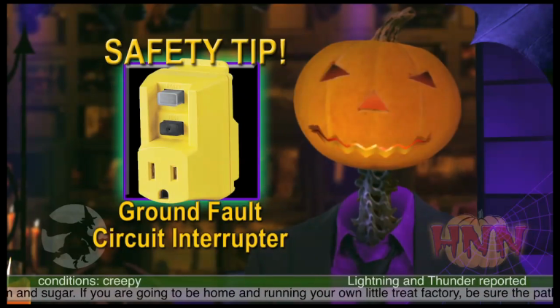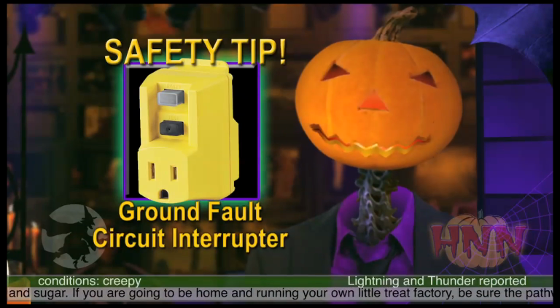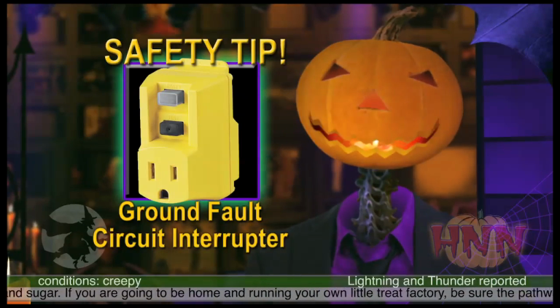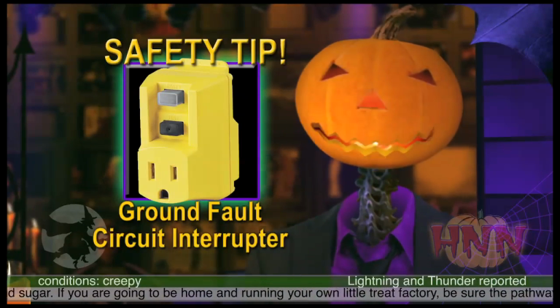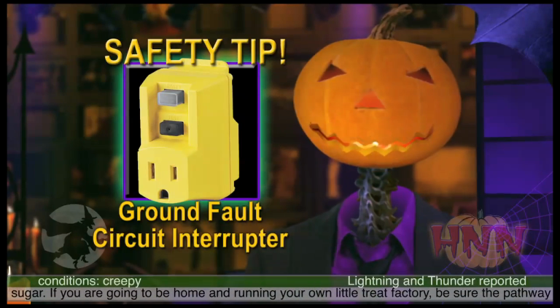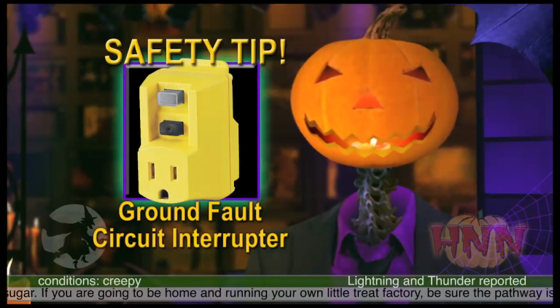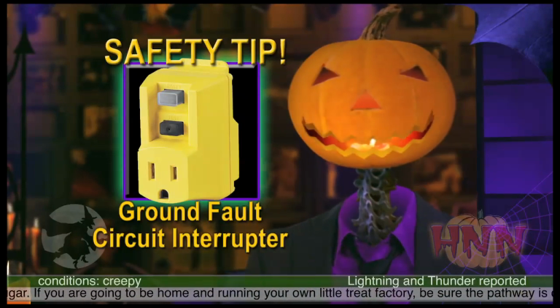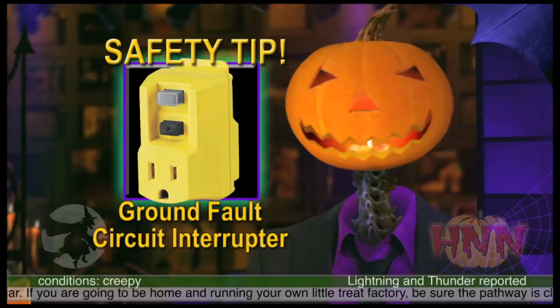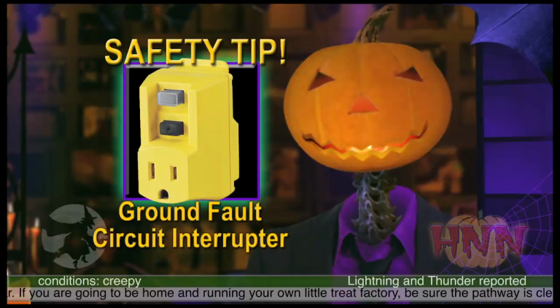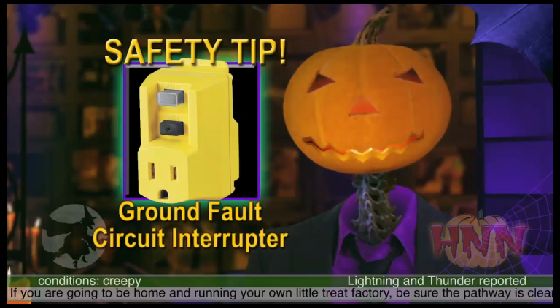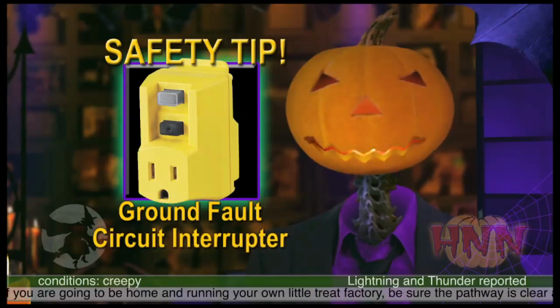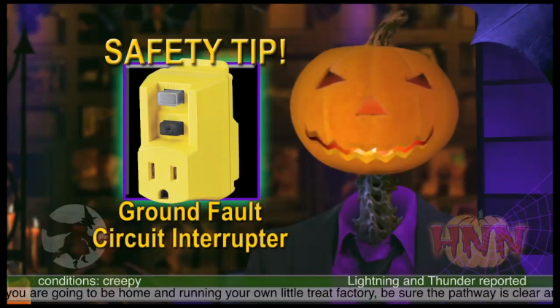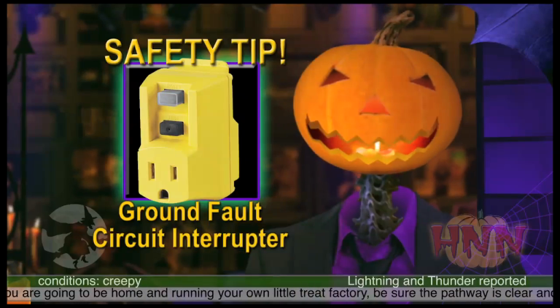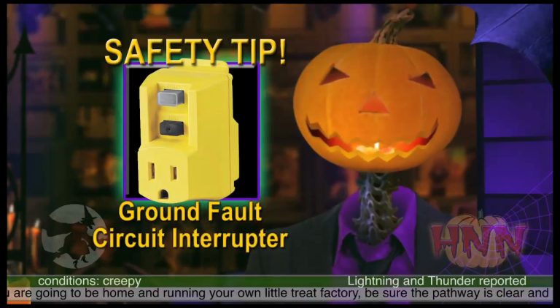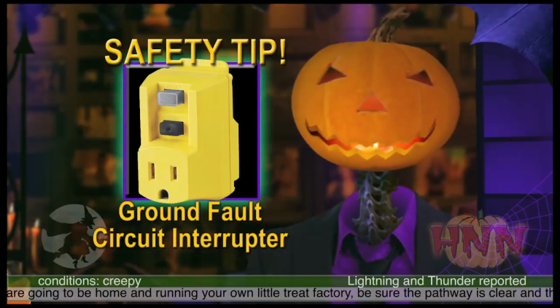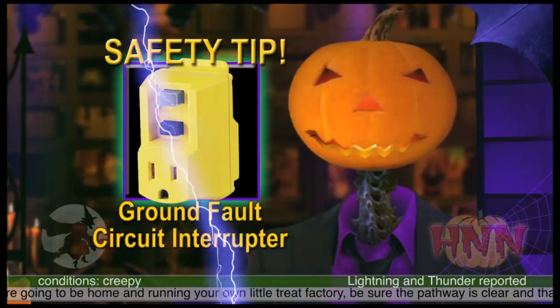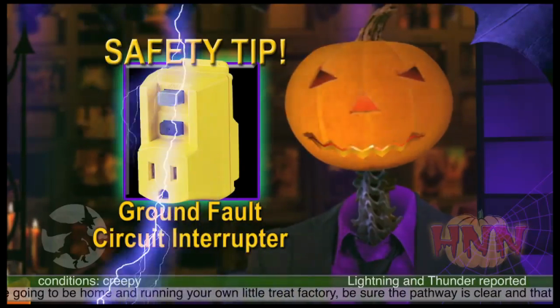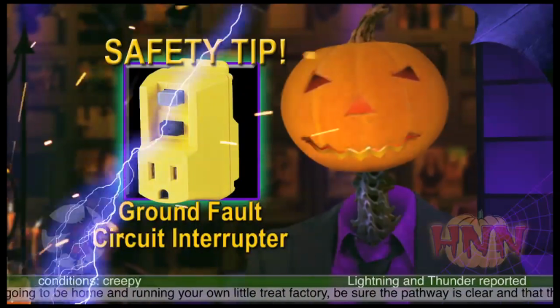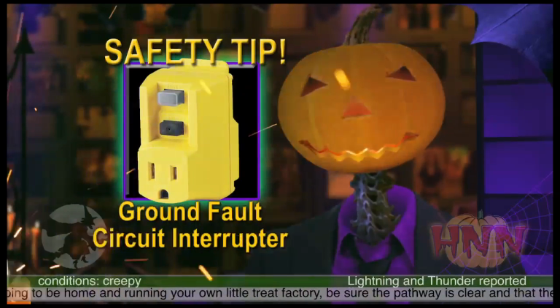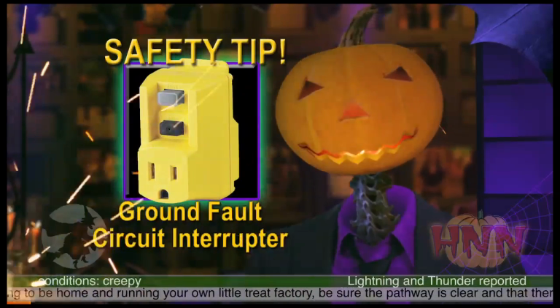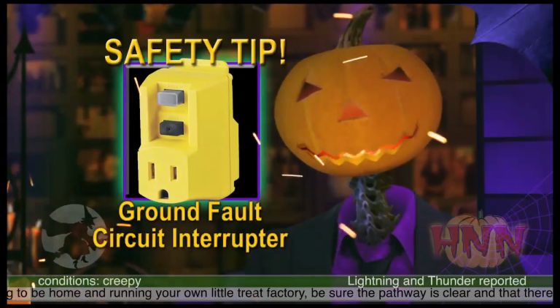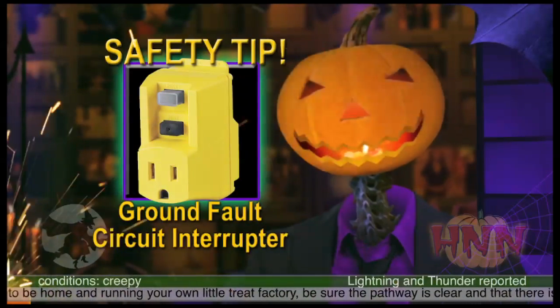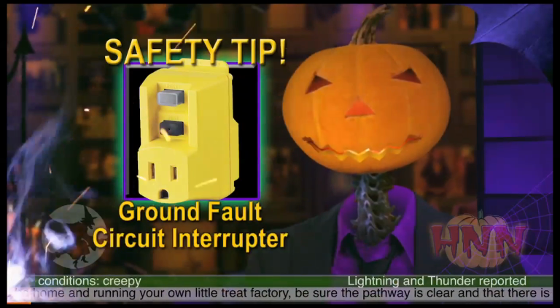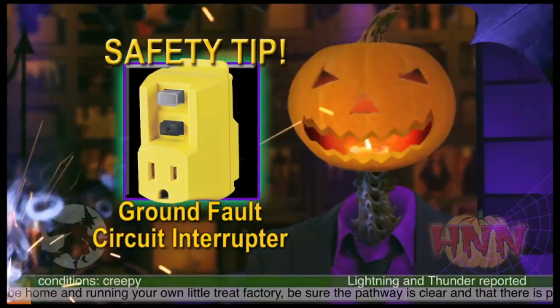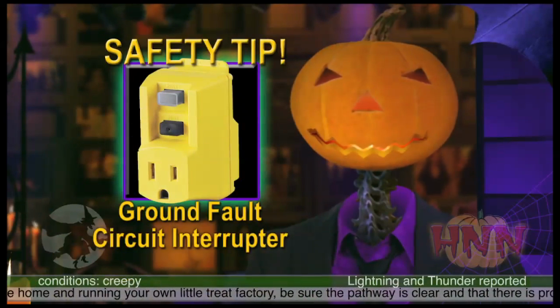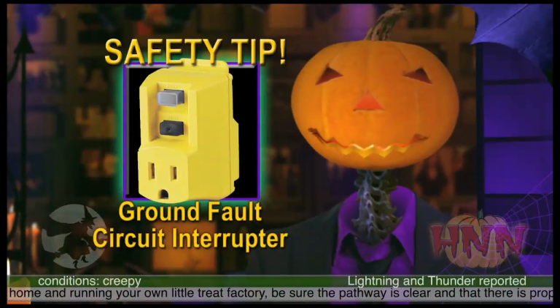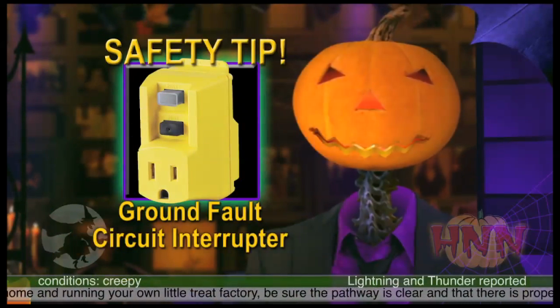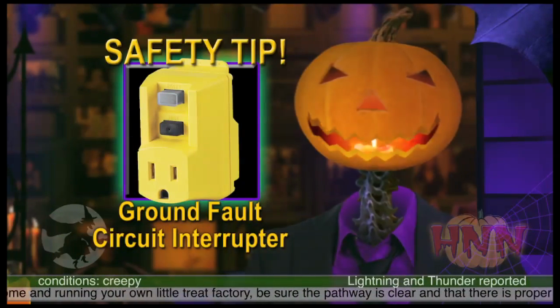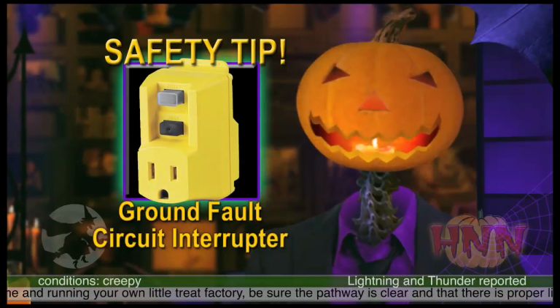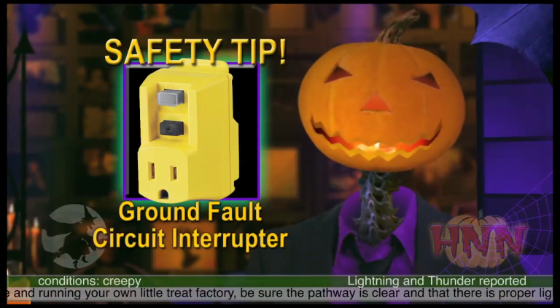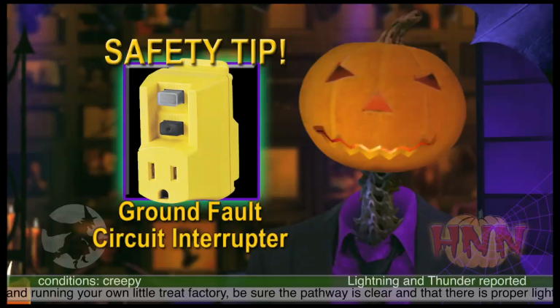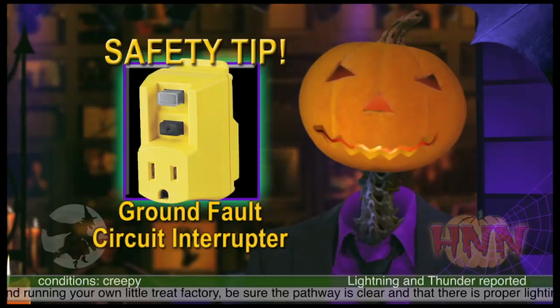This will make sure that if there's any short in any power line, it will be cut dead. Better that than your guests.